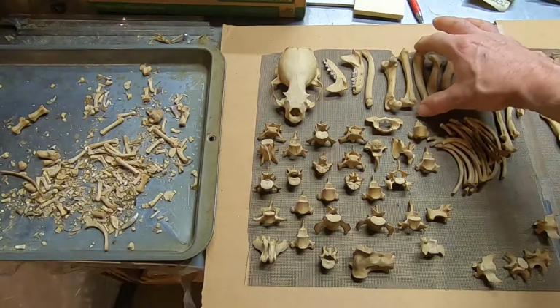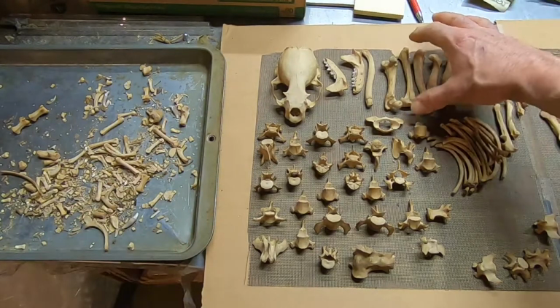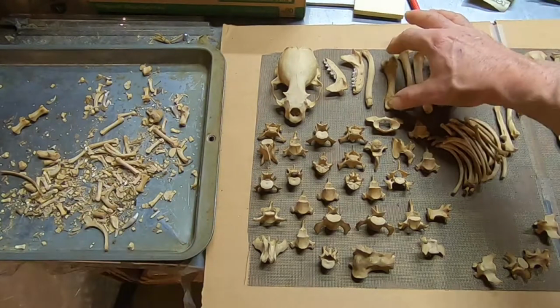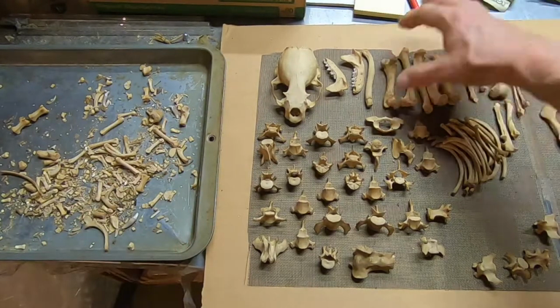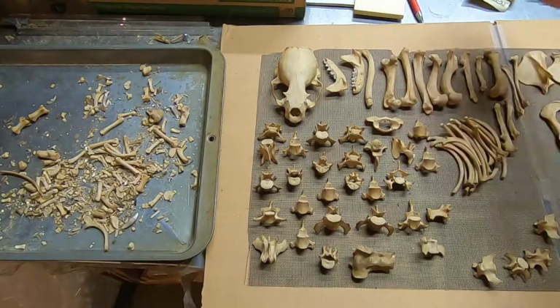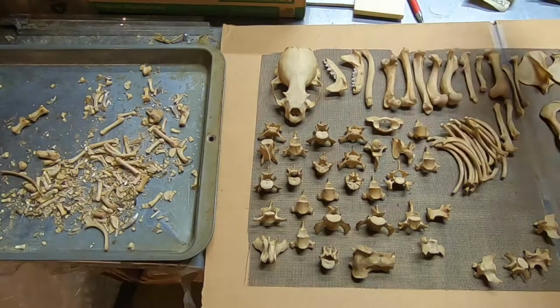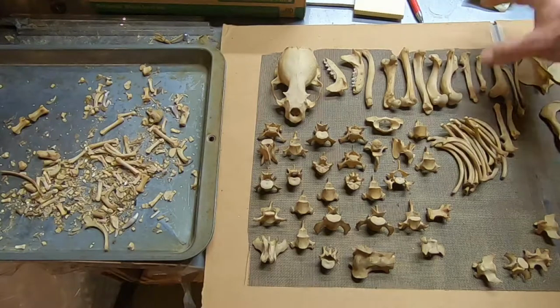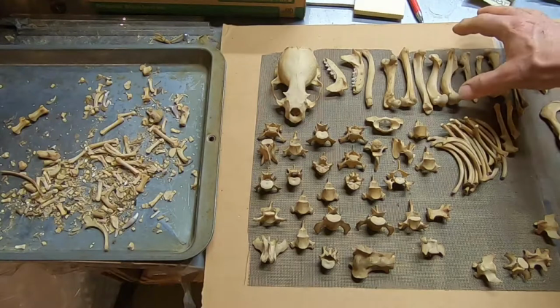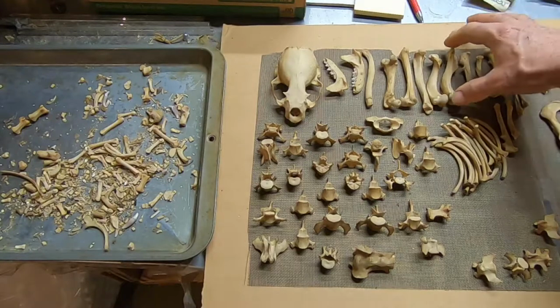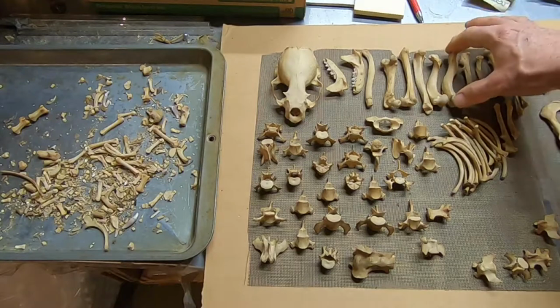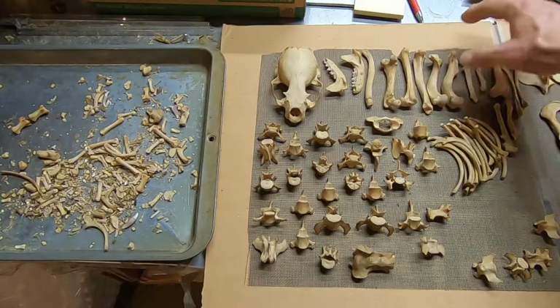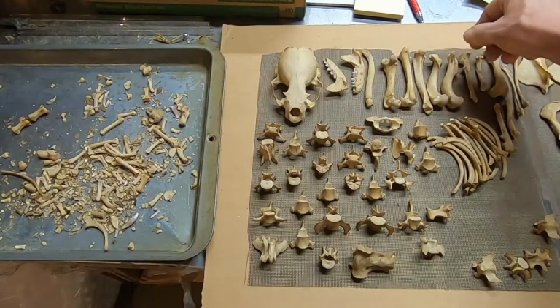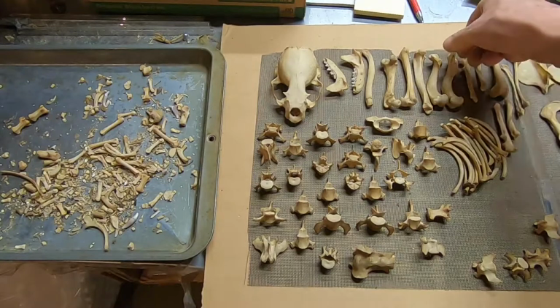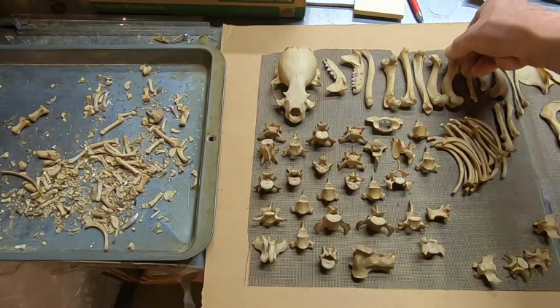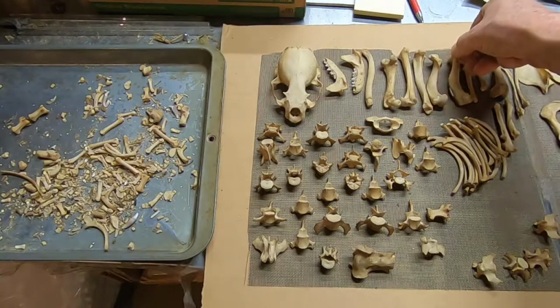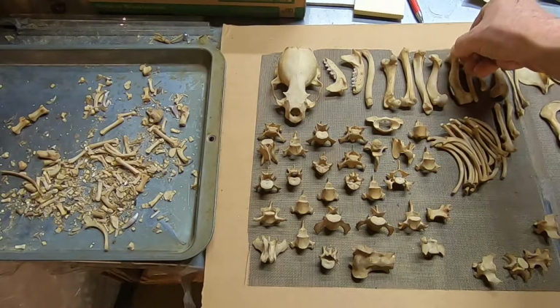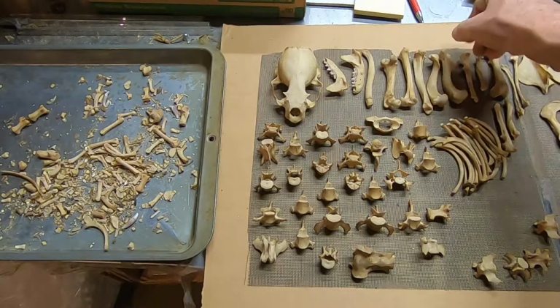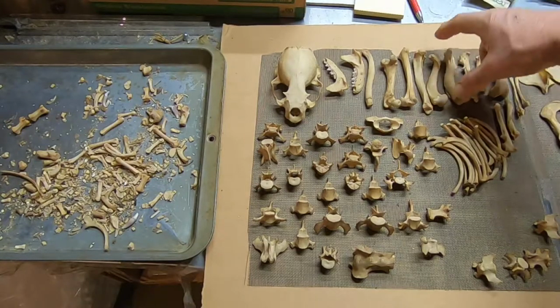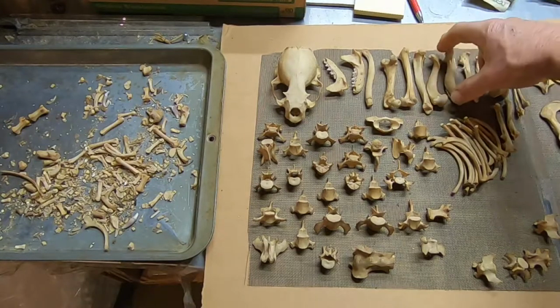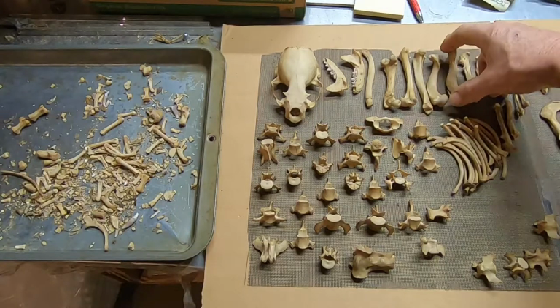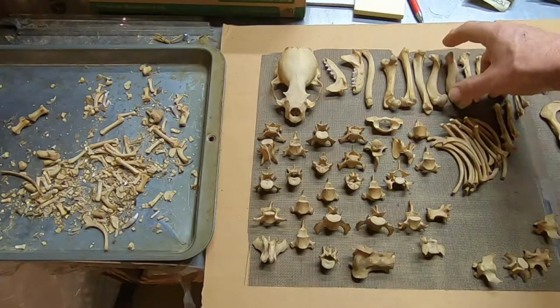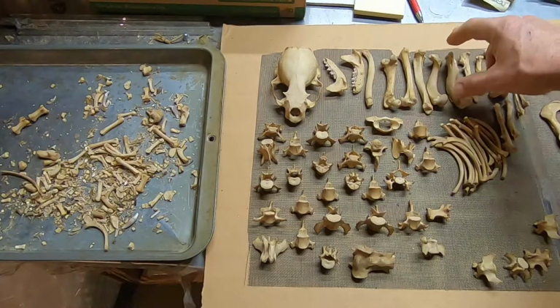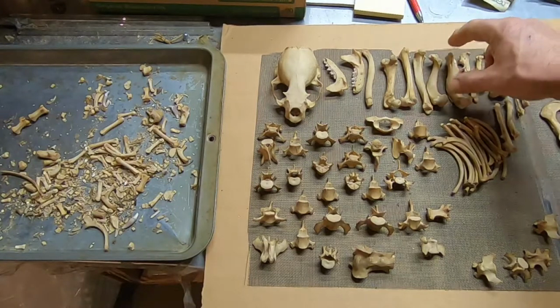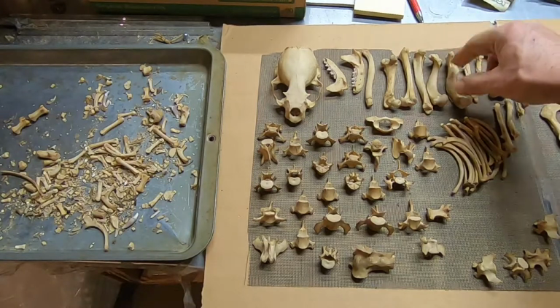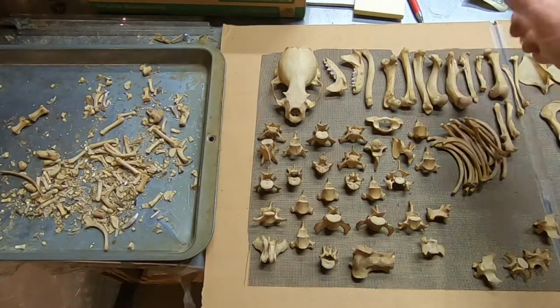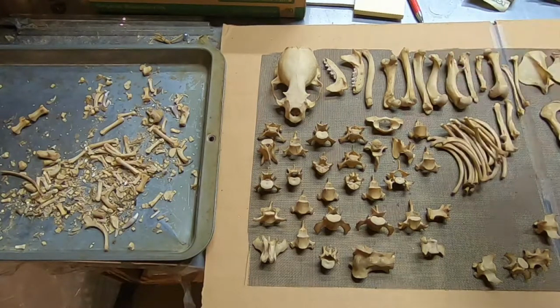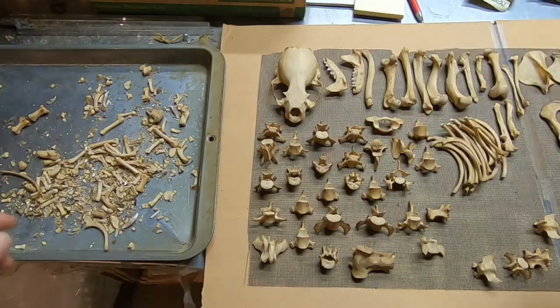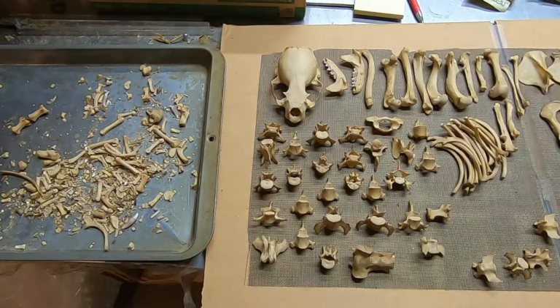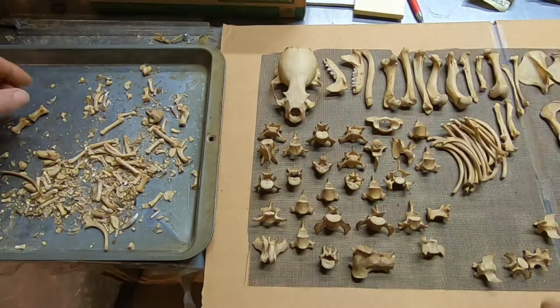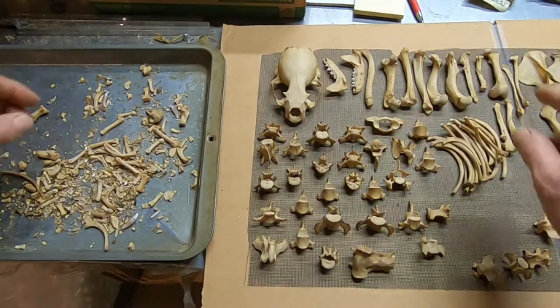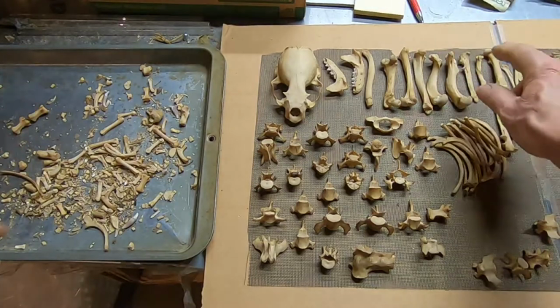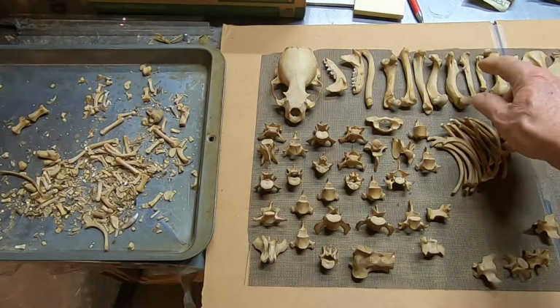That's the humerus. And there's the very odd-shaped otter femur.